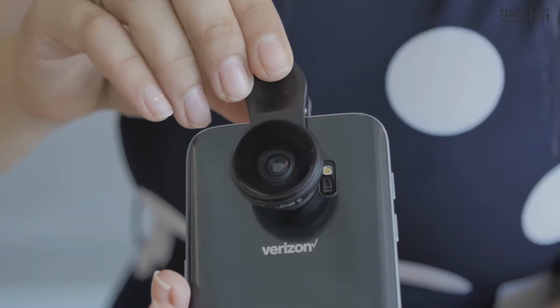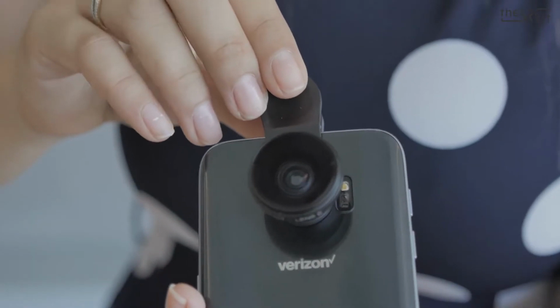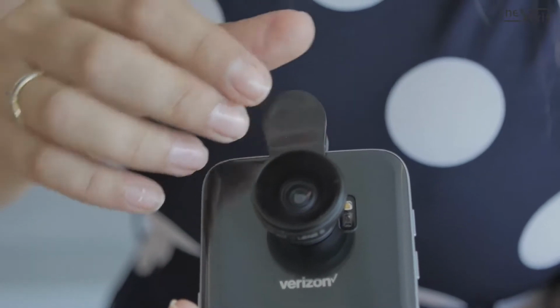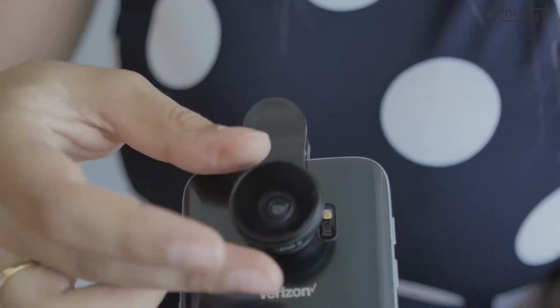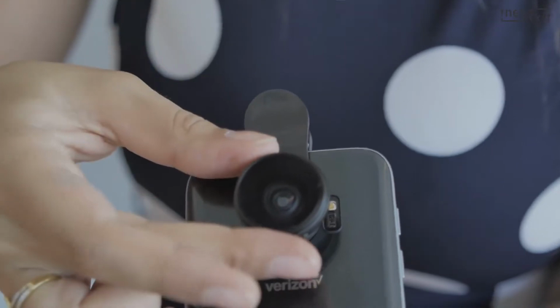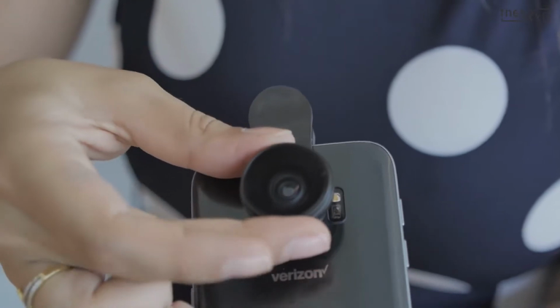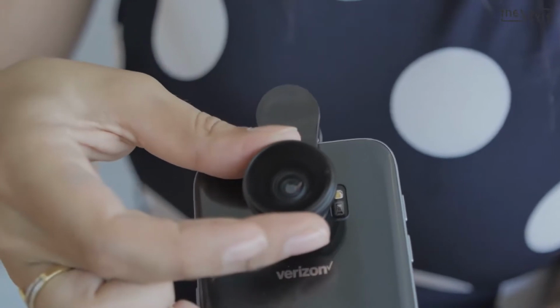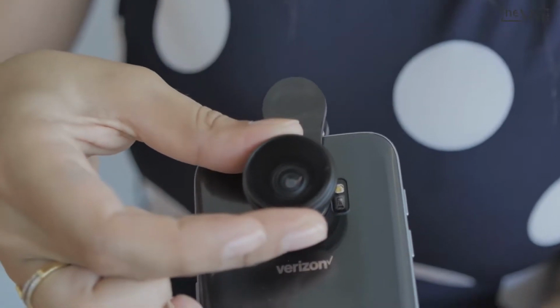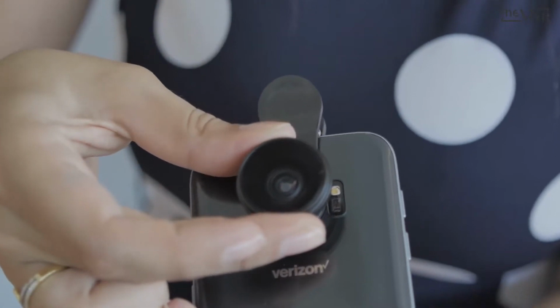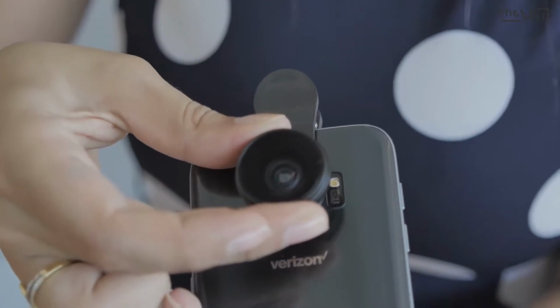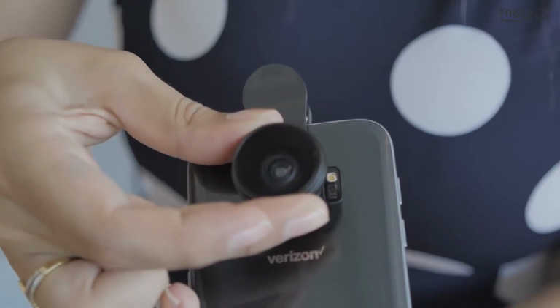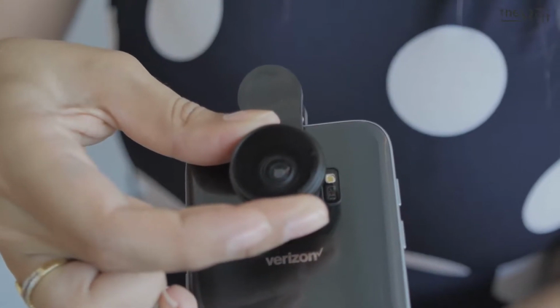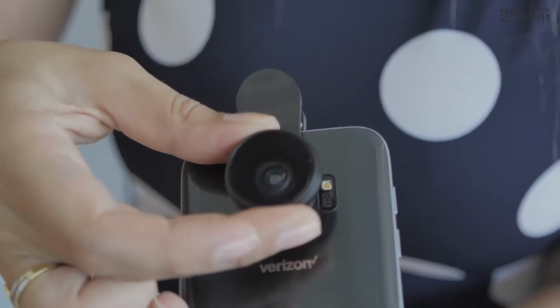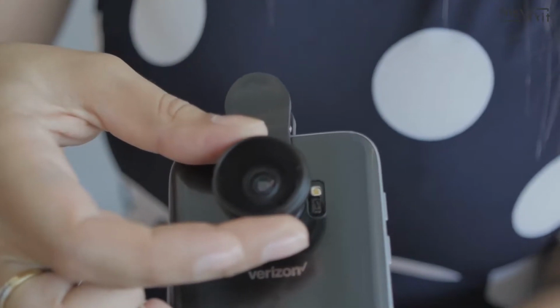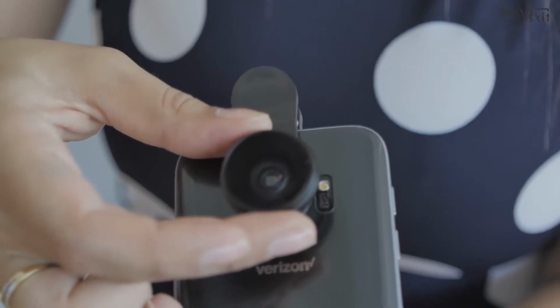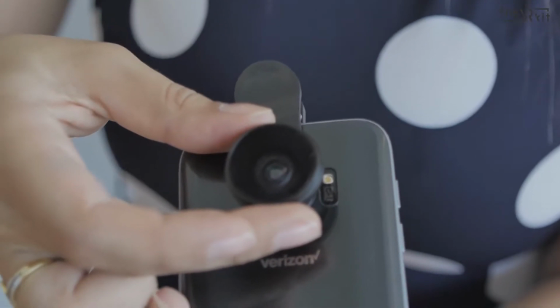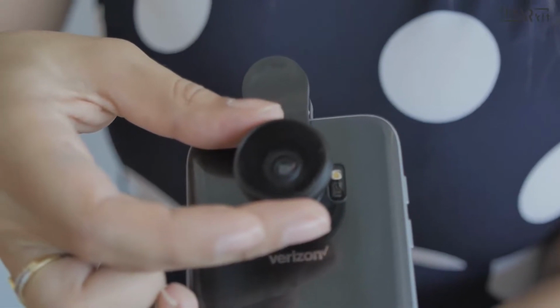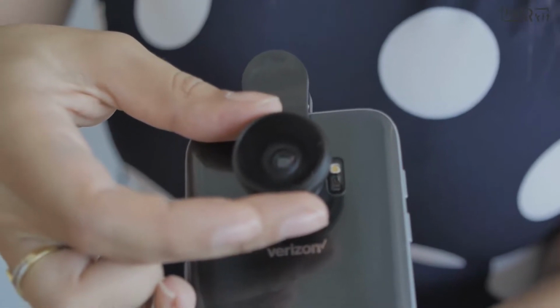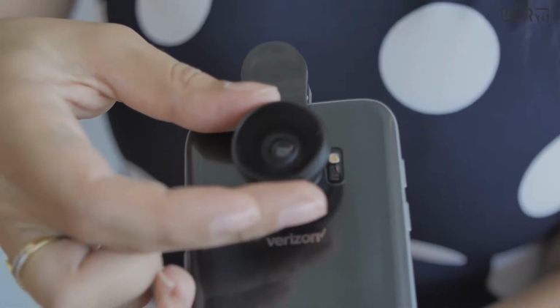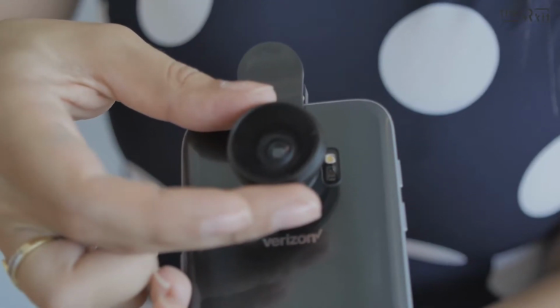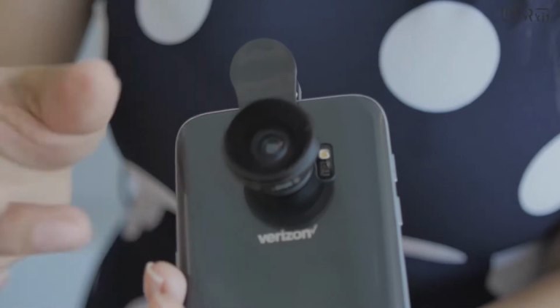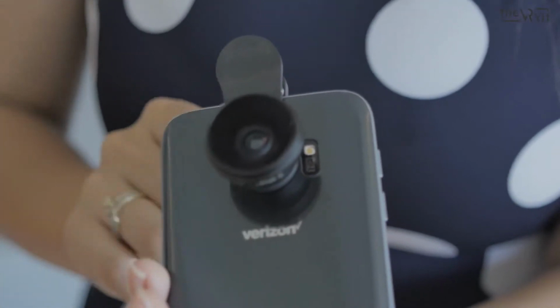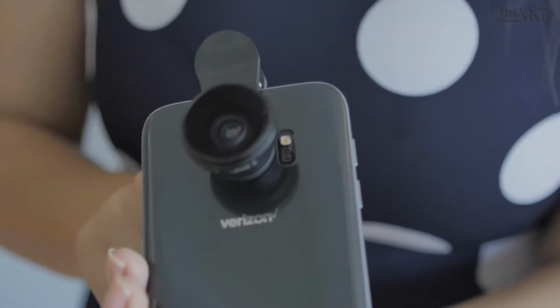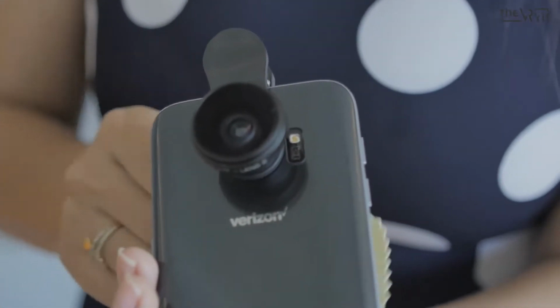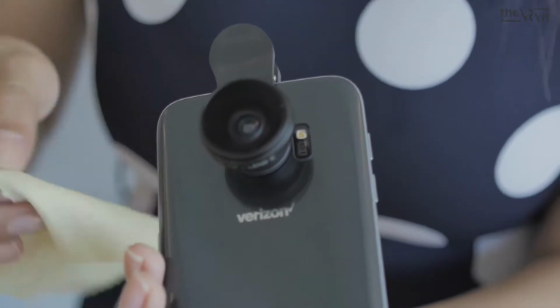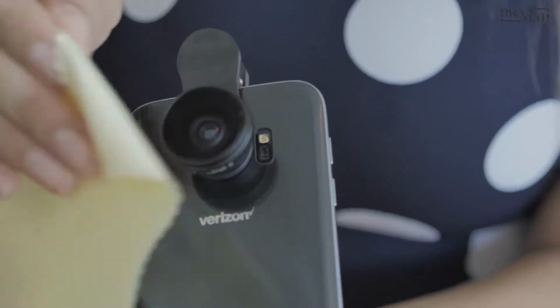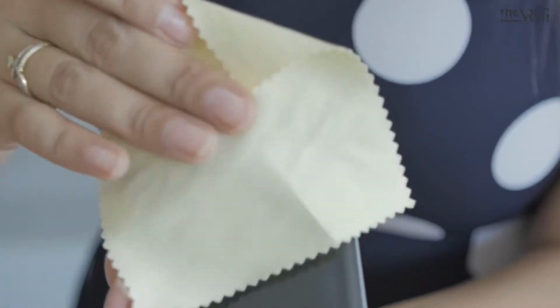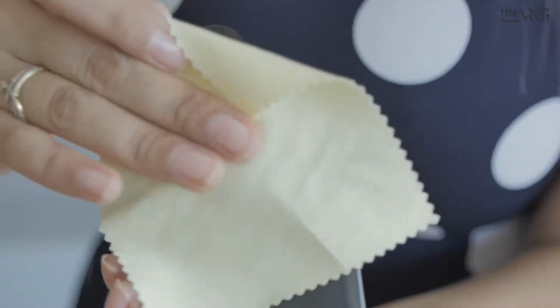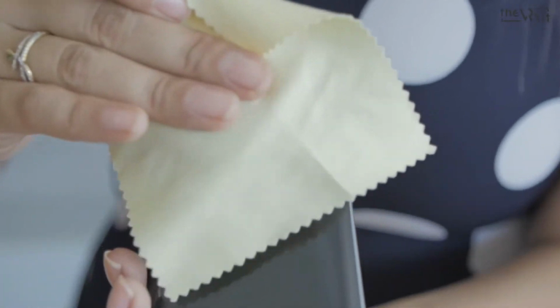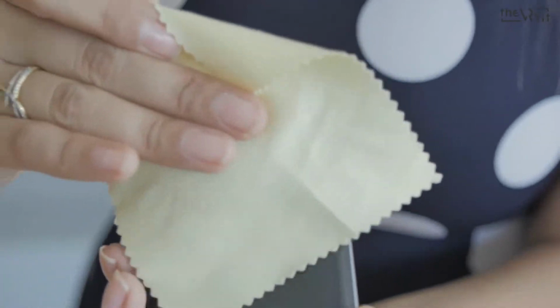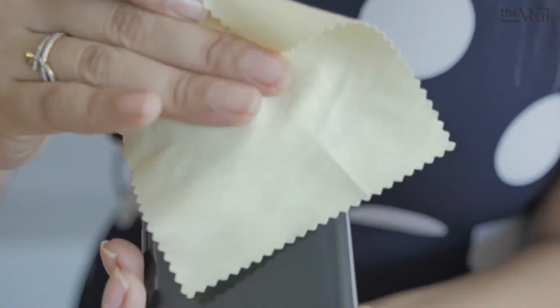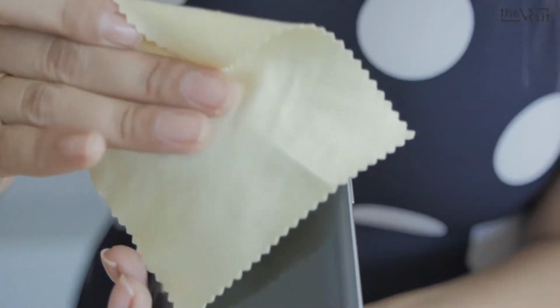If we look through the lens, we need to make sure that both lenses are aligned. Make sure that the lens is still clean.